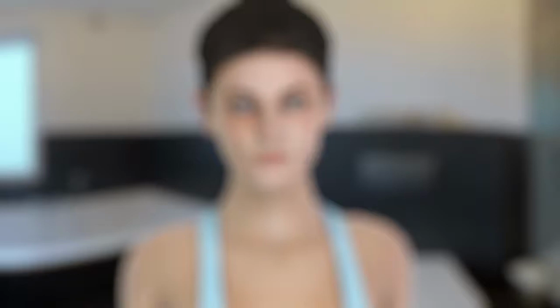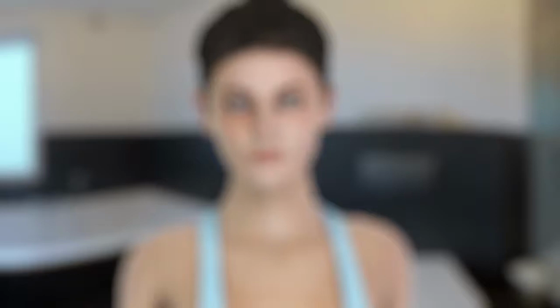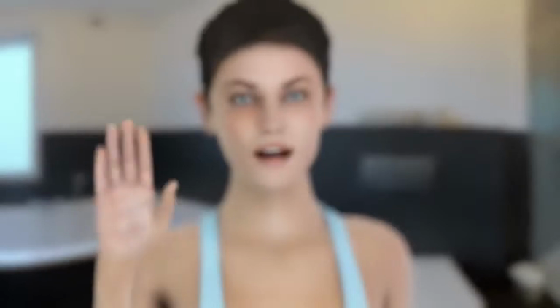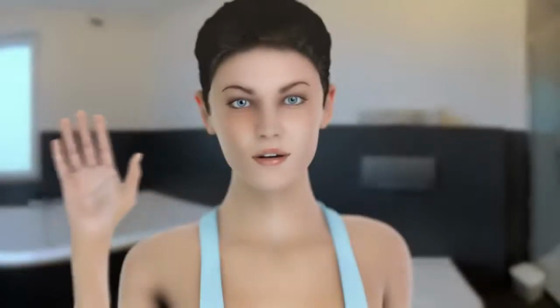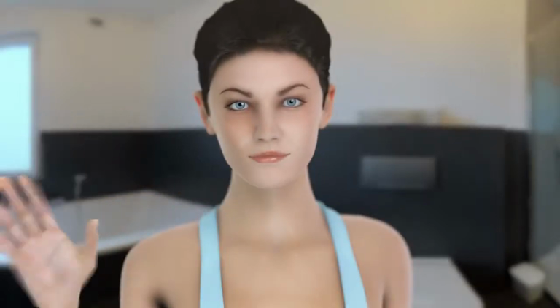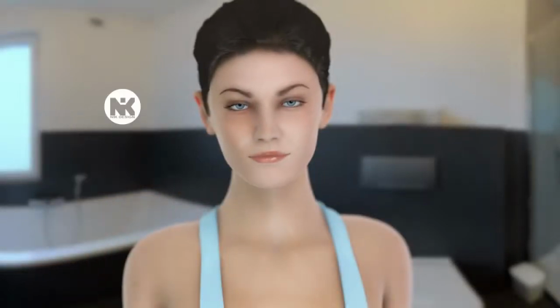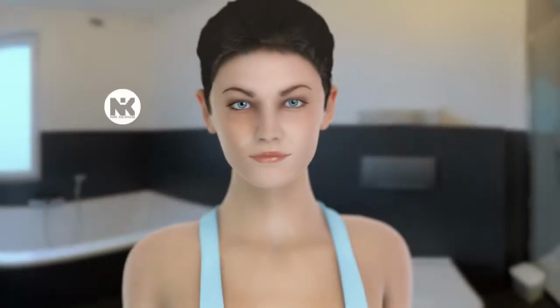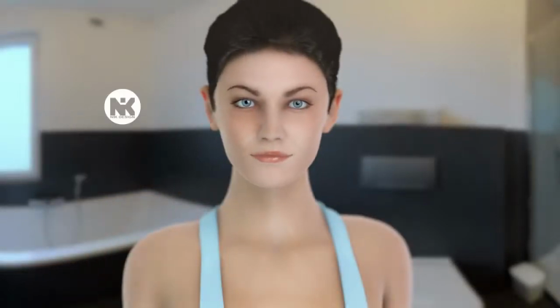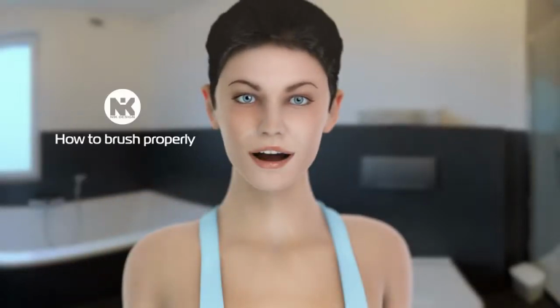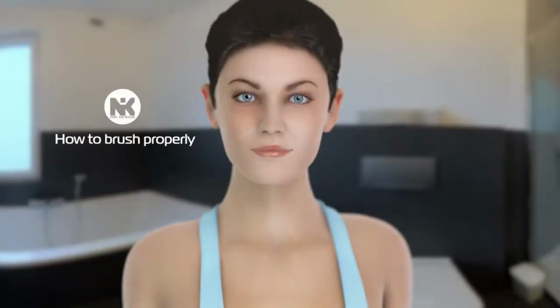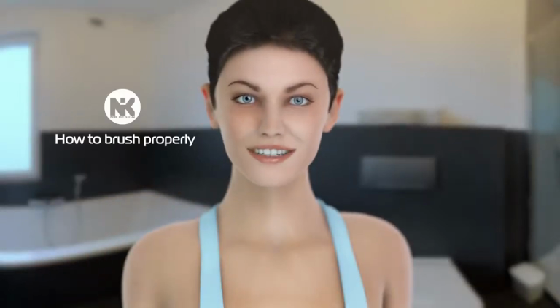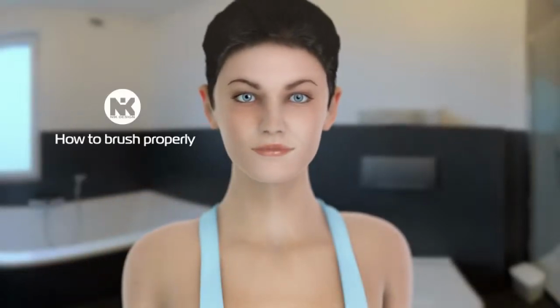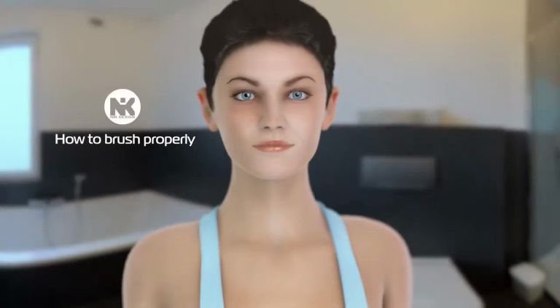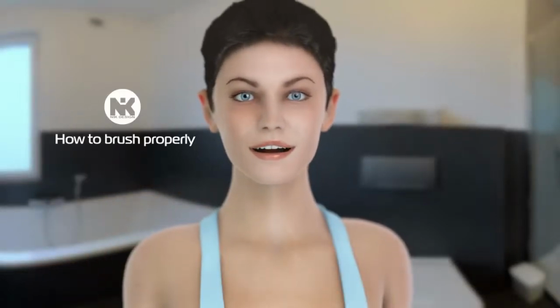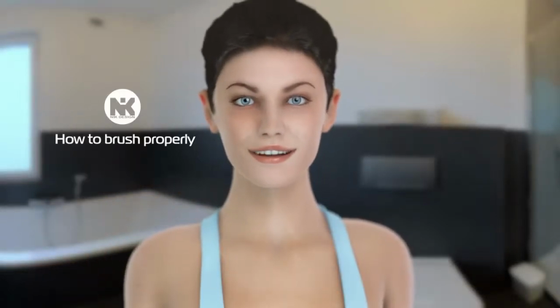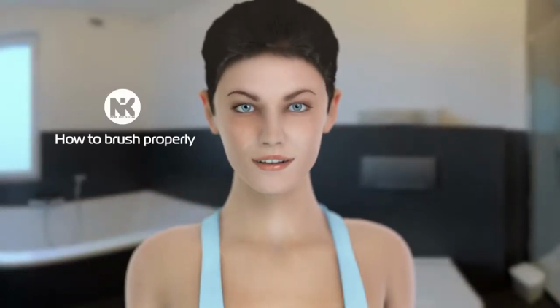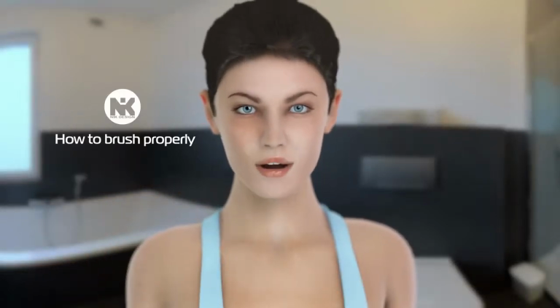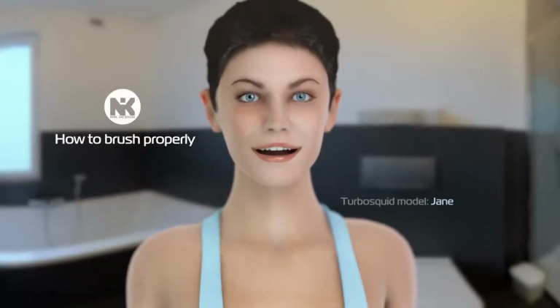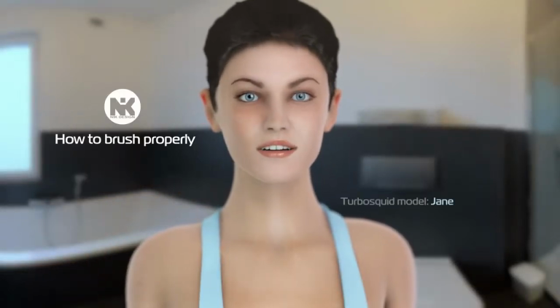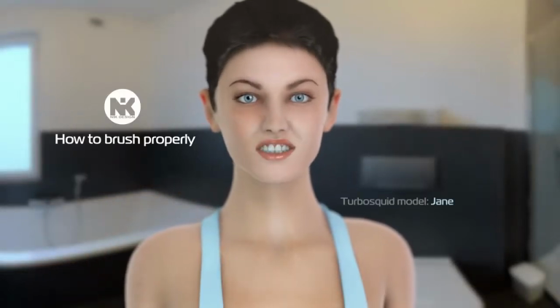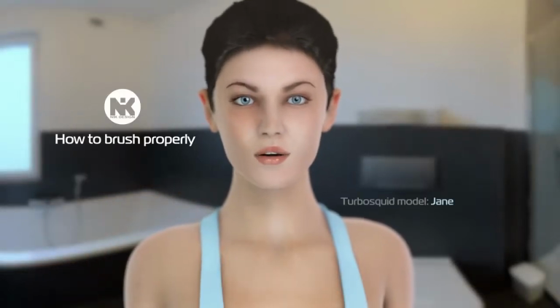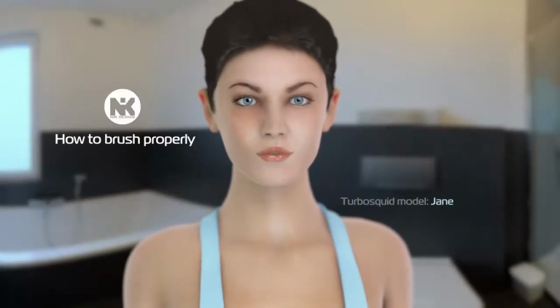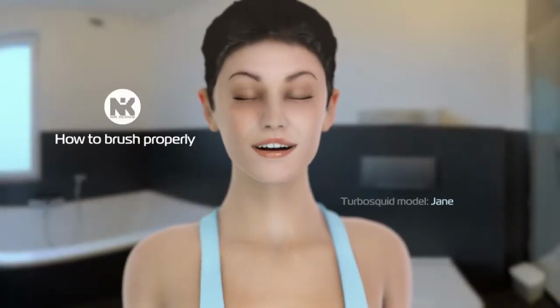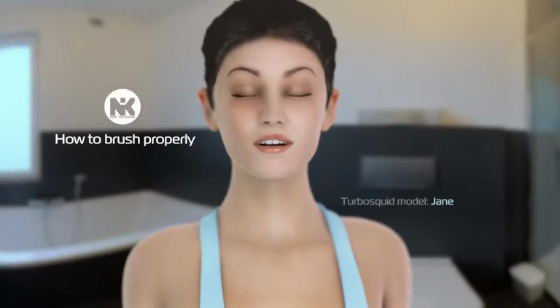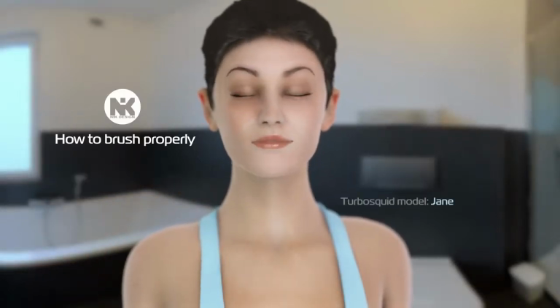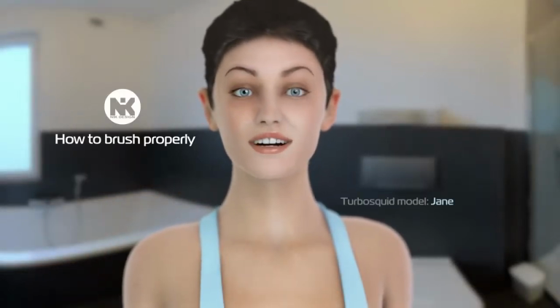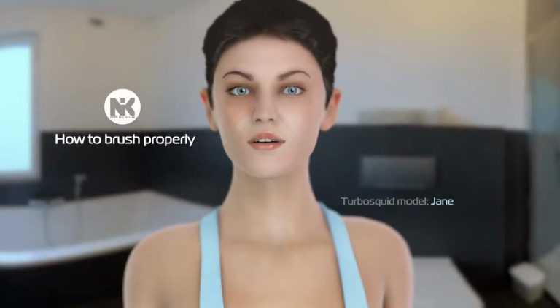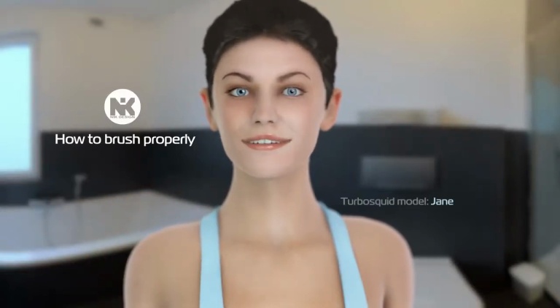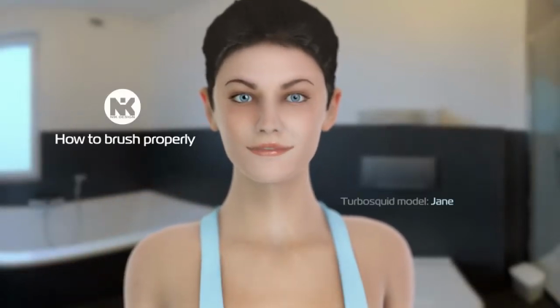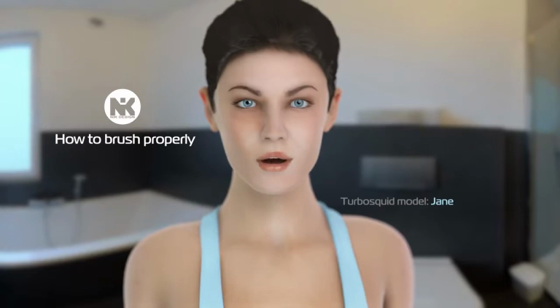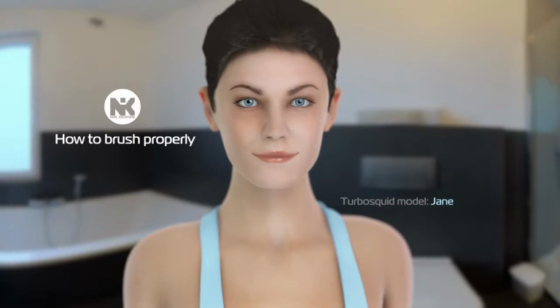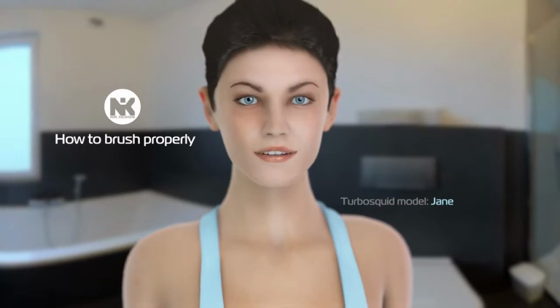Hello. I'm Jane, and today I'll show you how to brush your teeth properly.